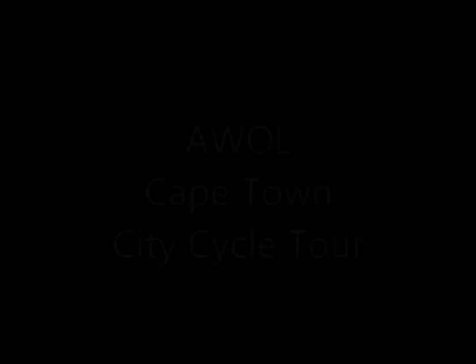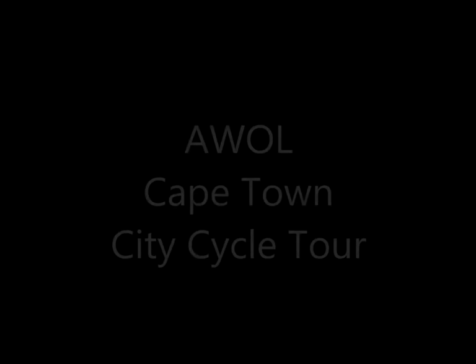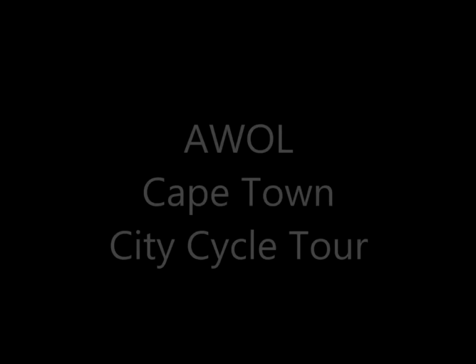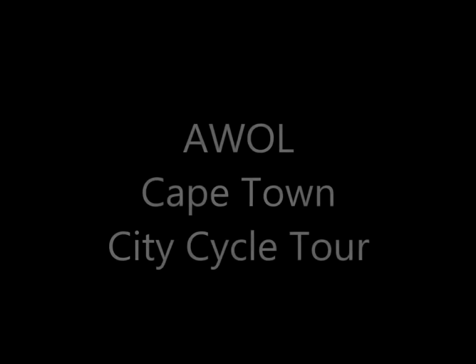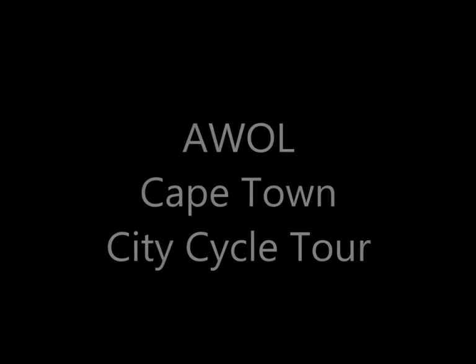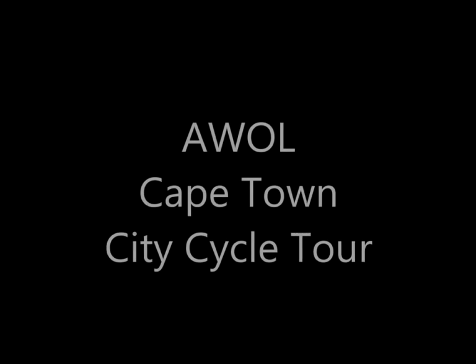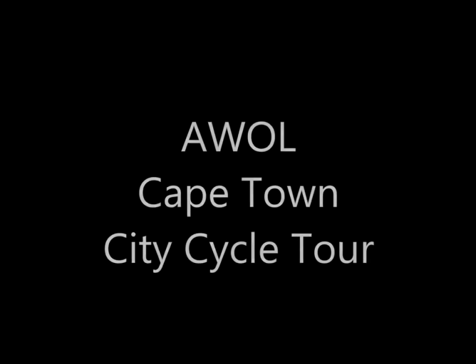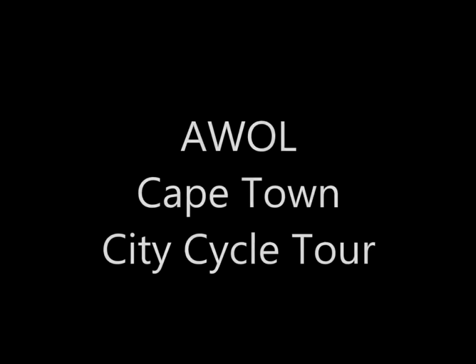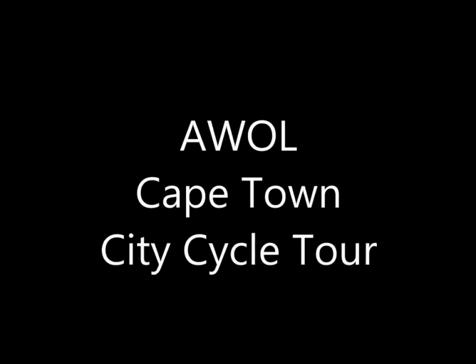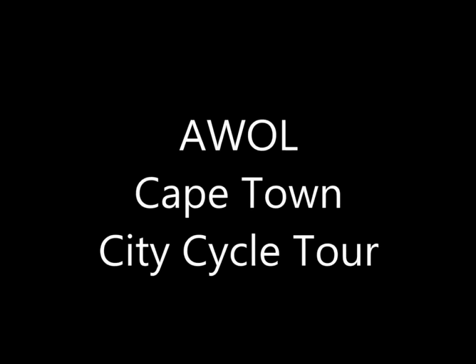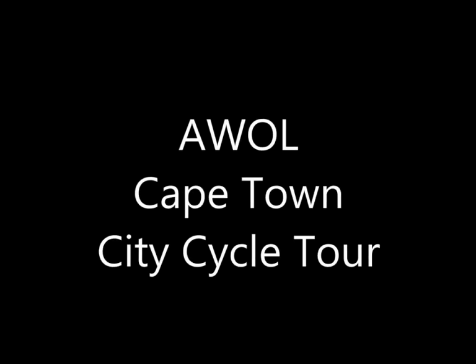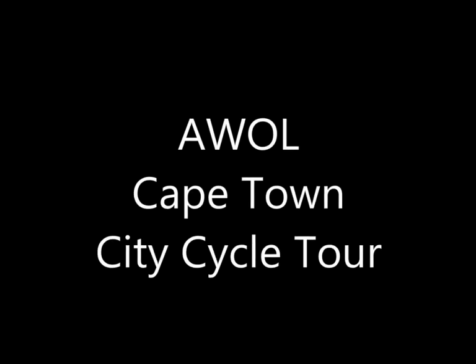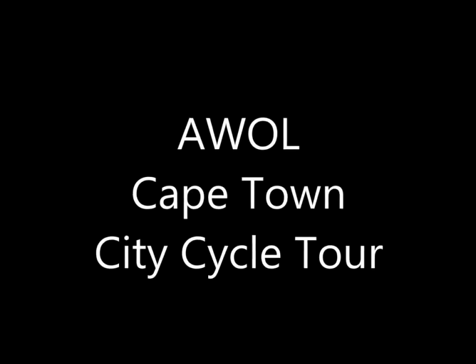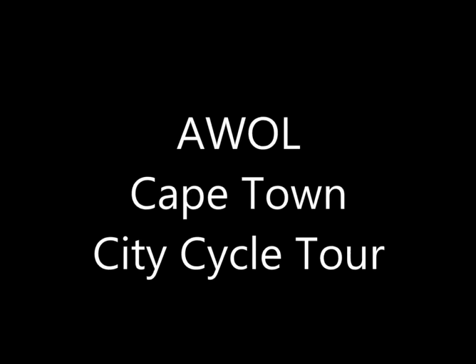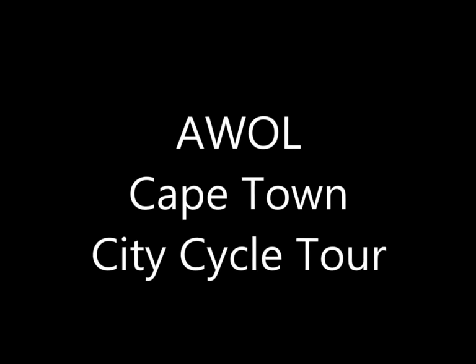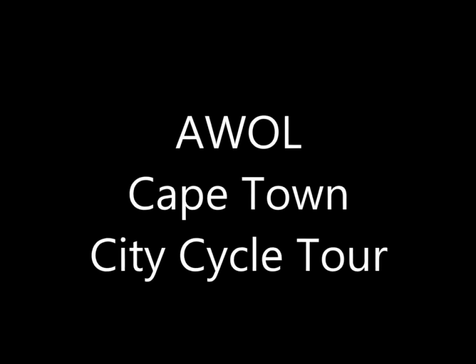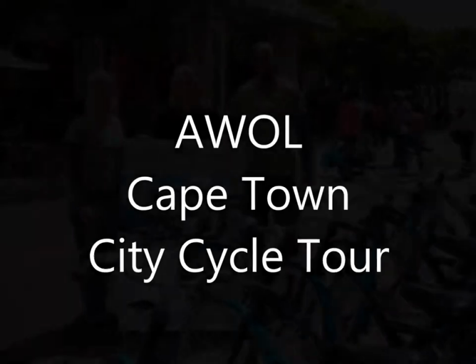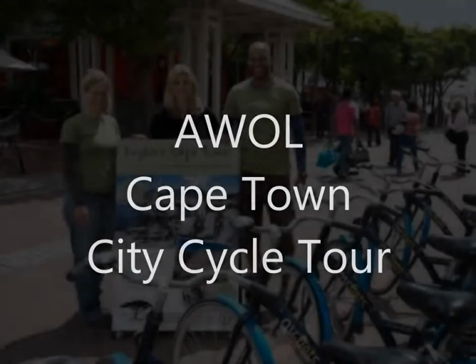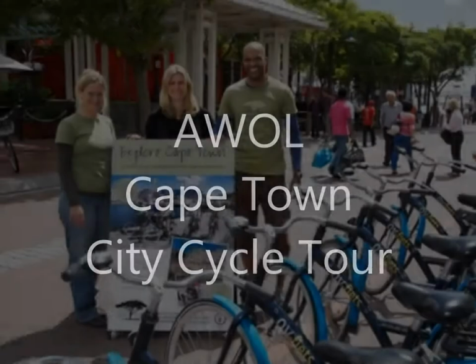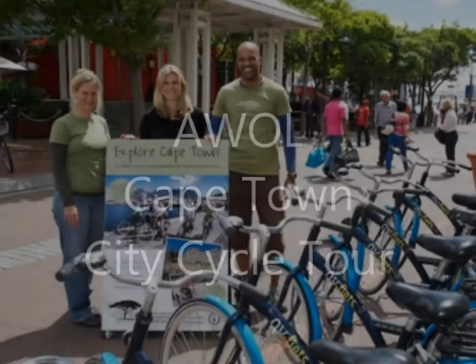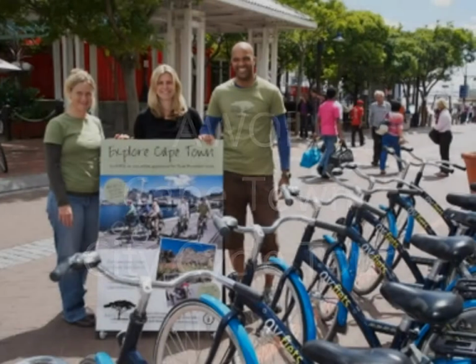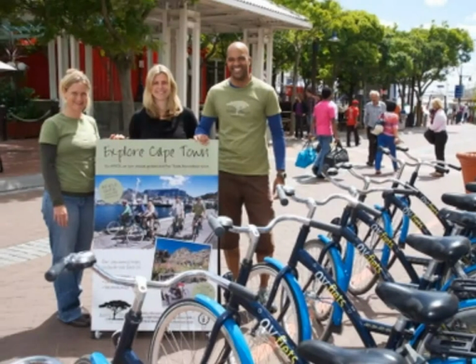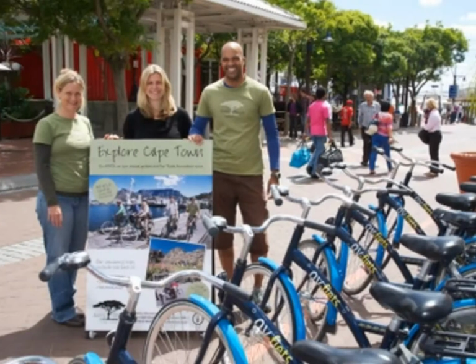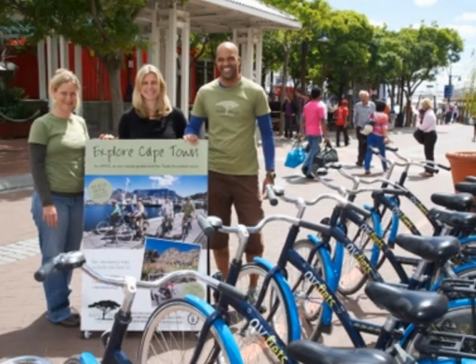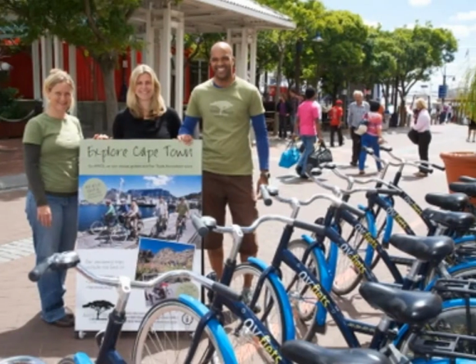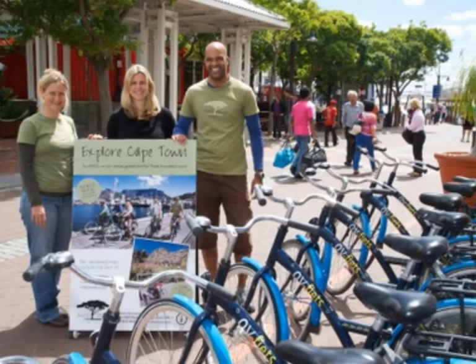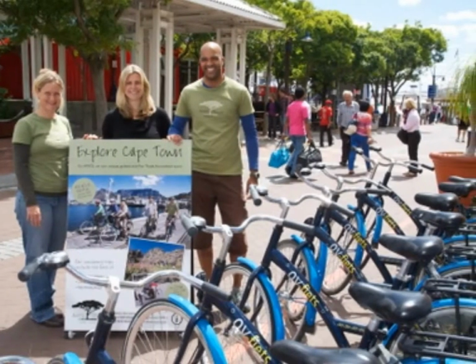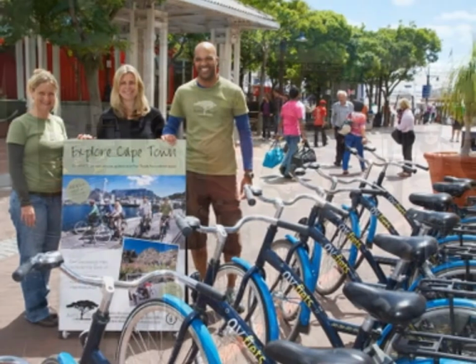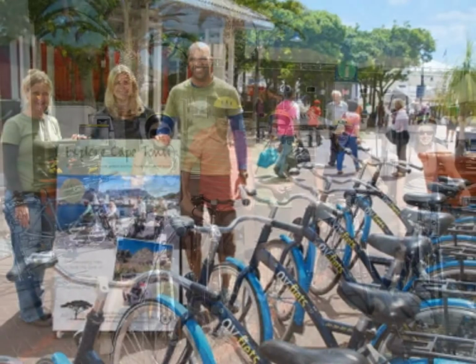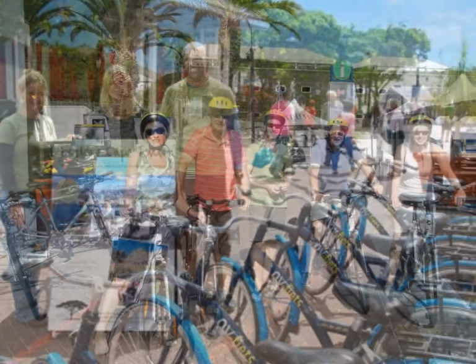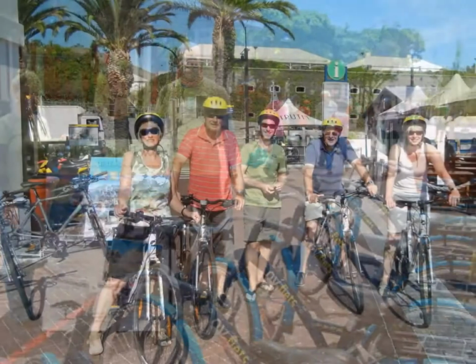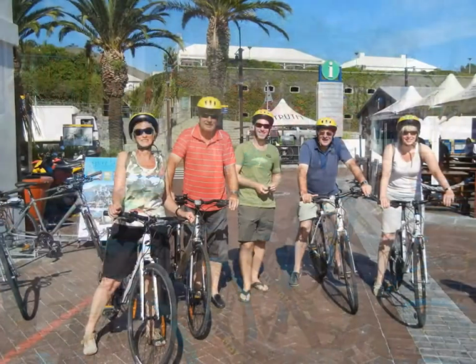Our city cycle tour is the perfect way to explore Cape Town, especially when visiting the city for the first time.